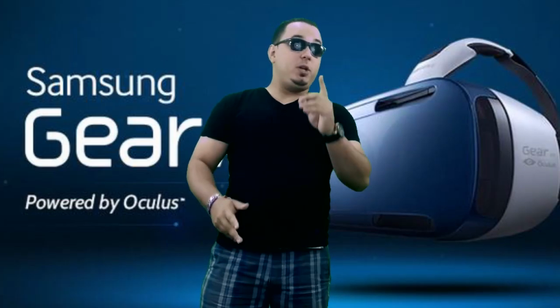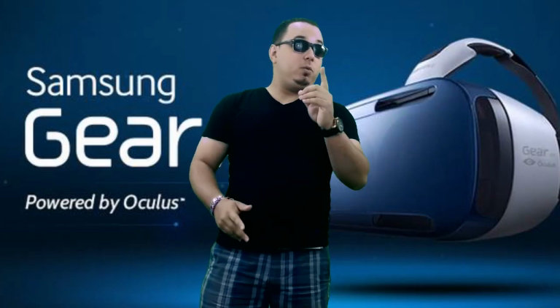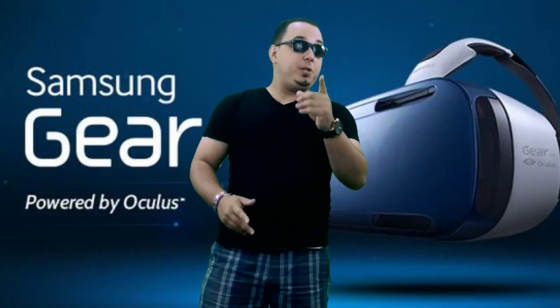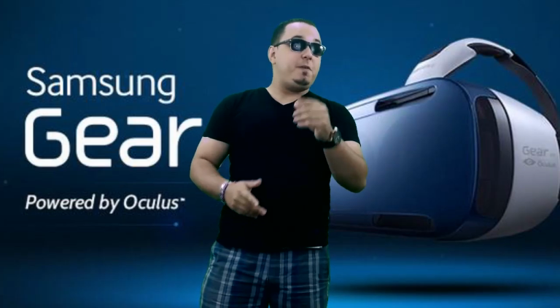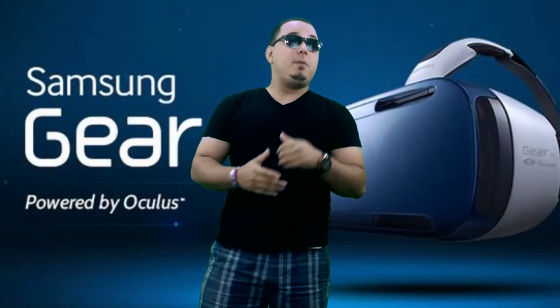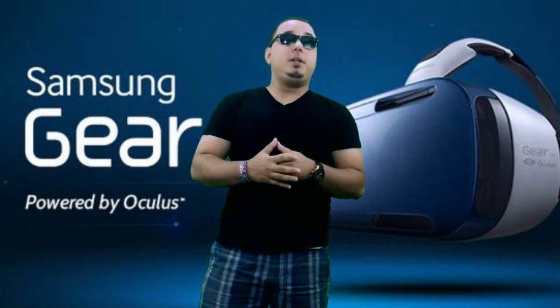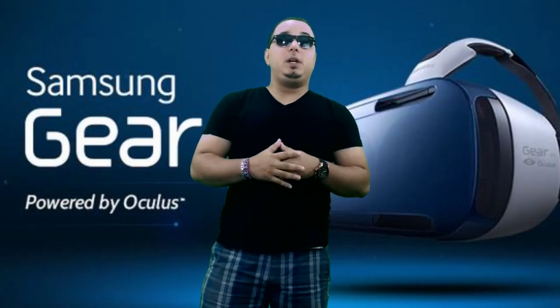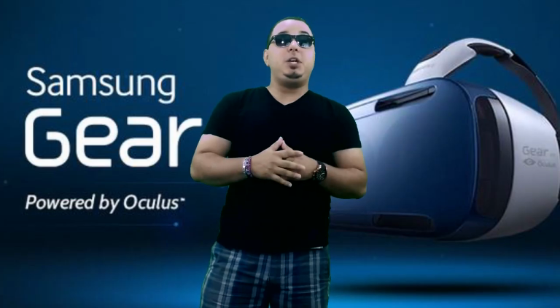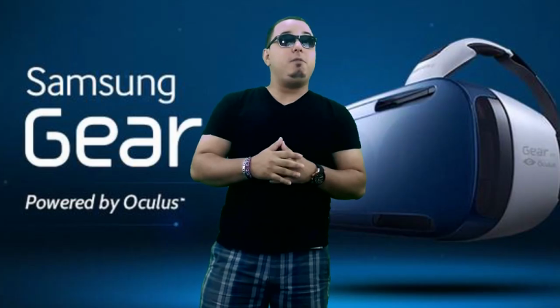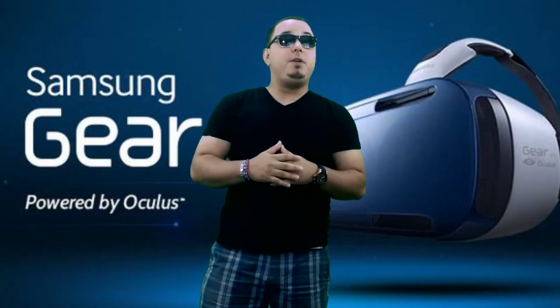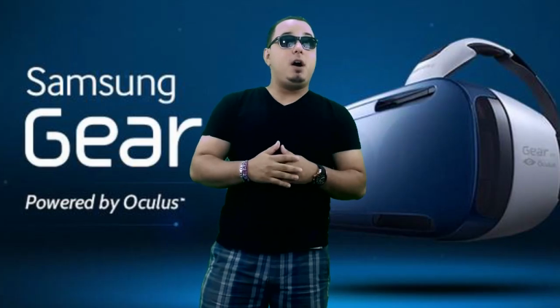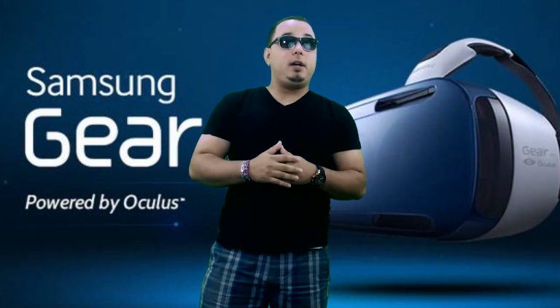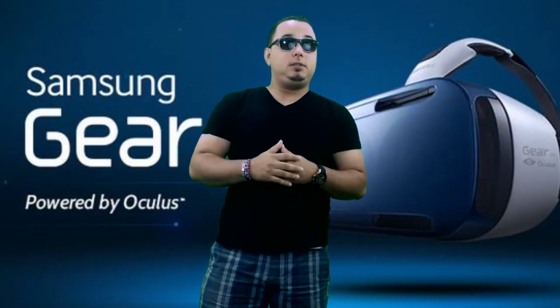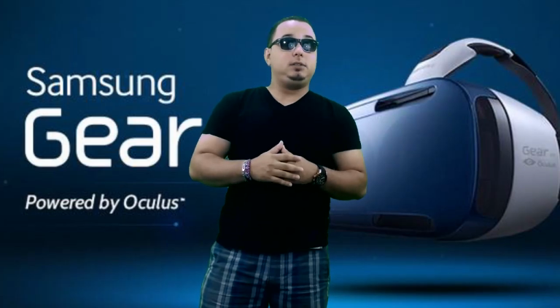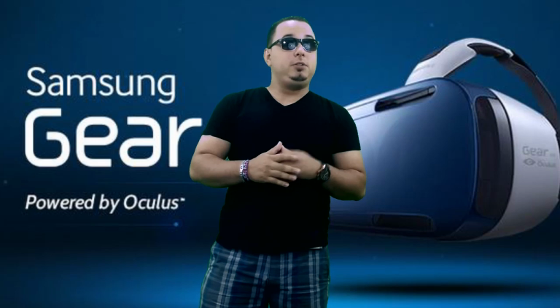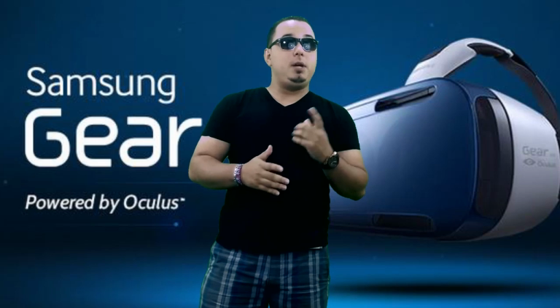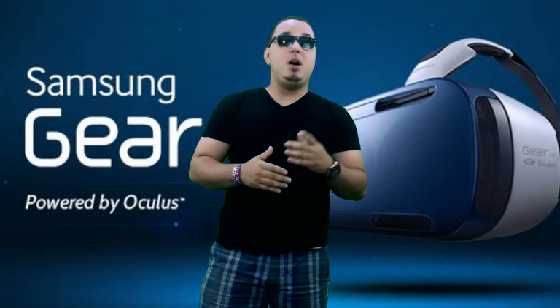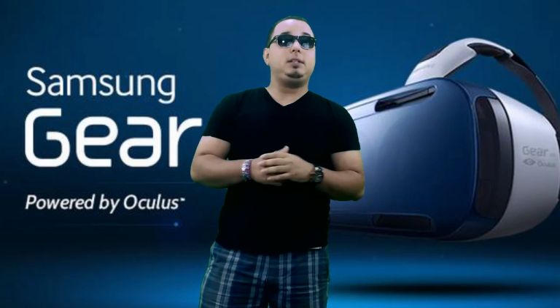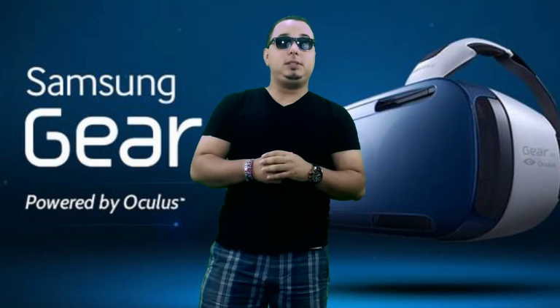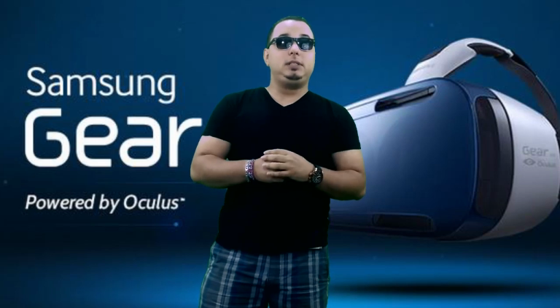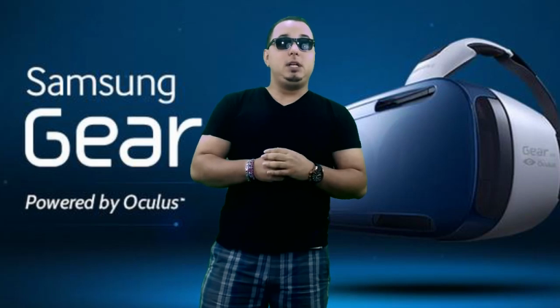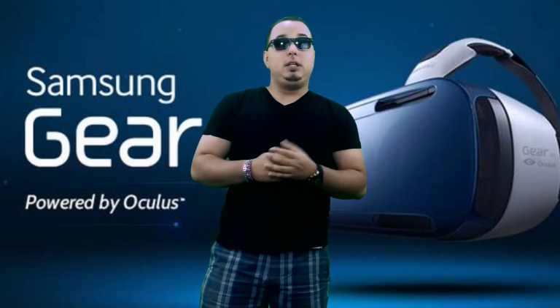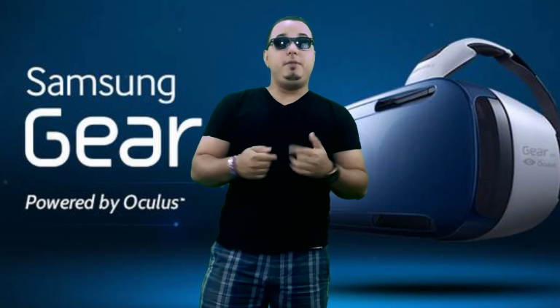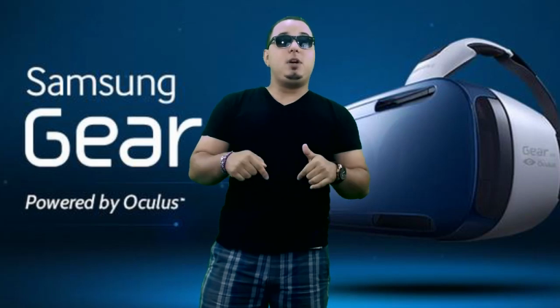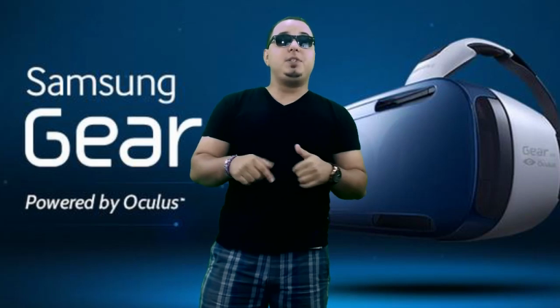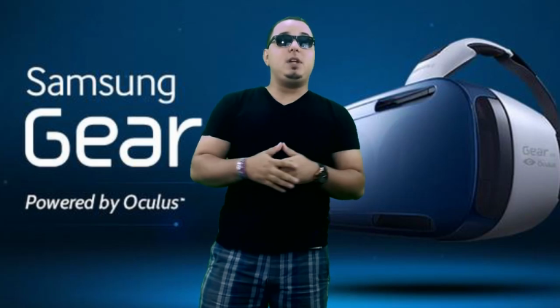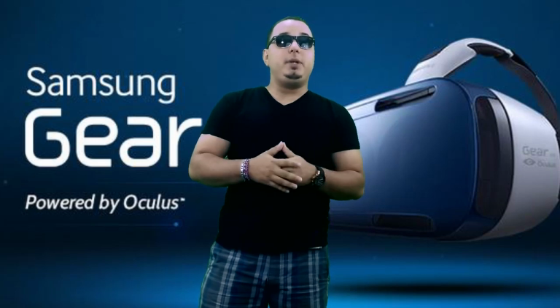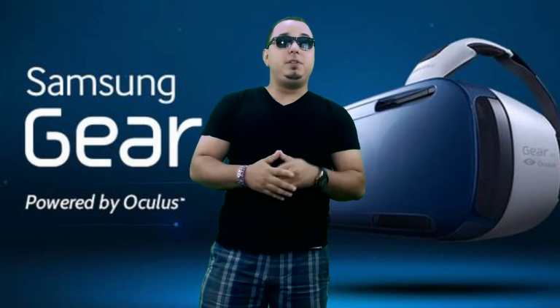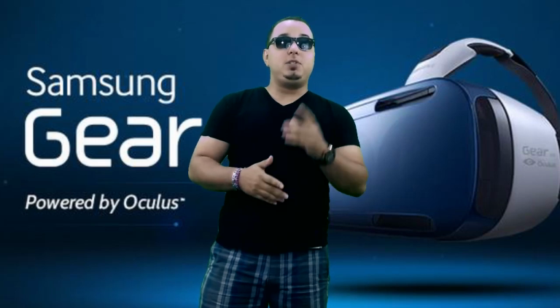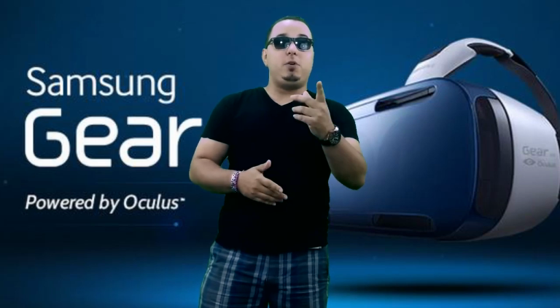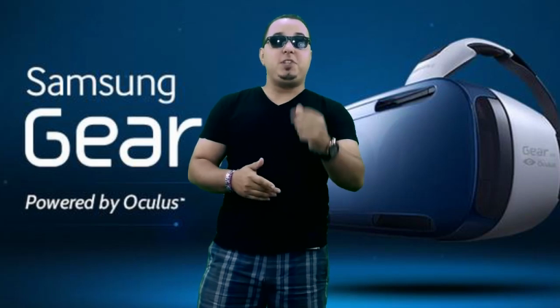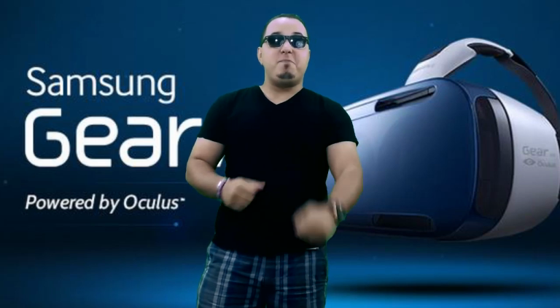Let me know what you think about the Gear VR — great product. Leave your comments down below.